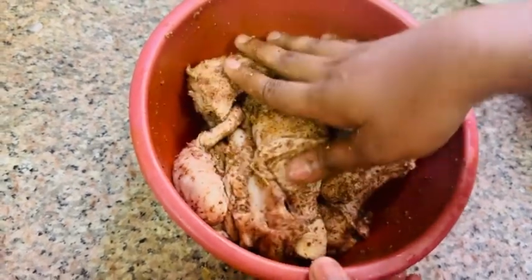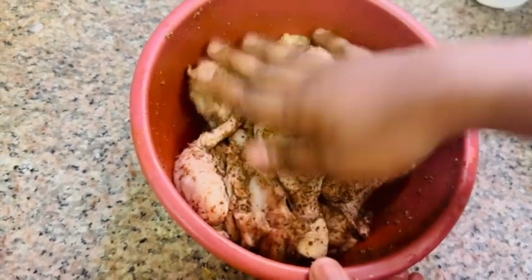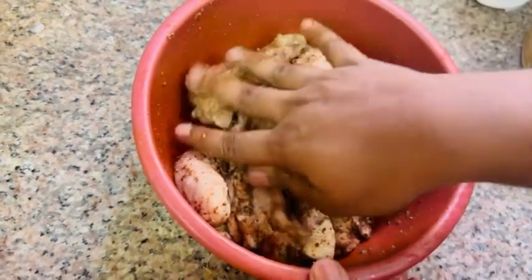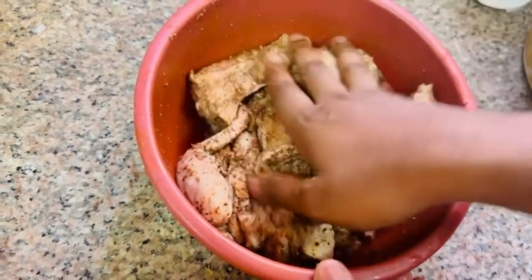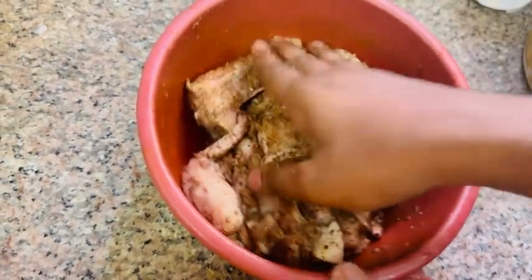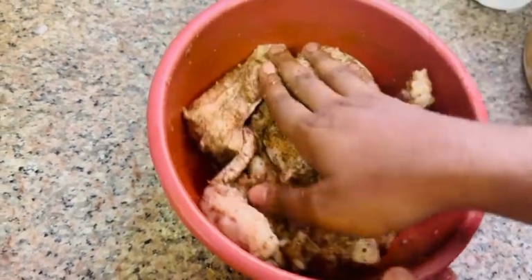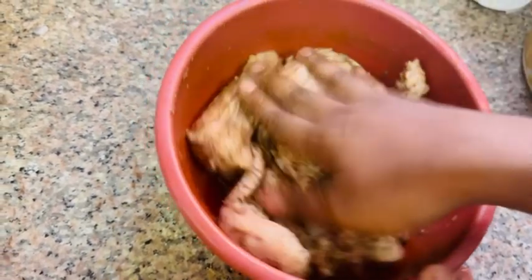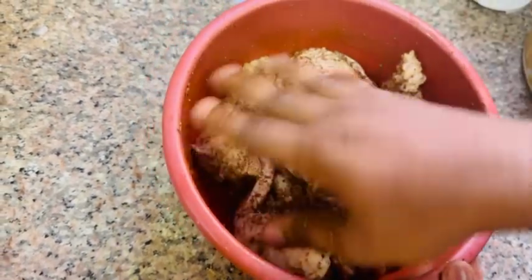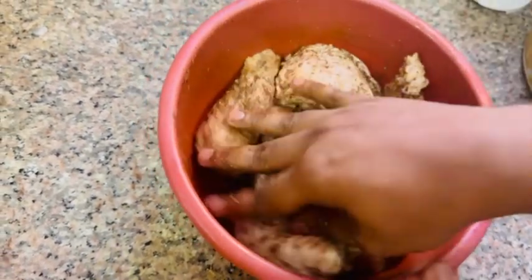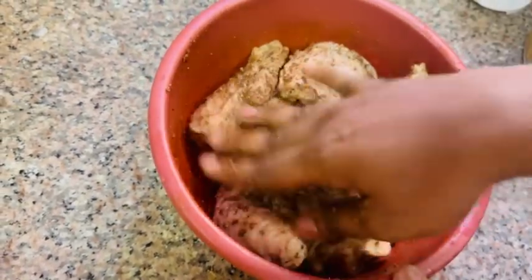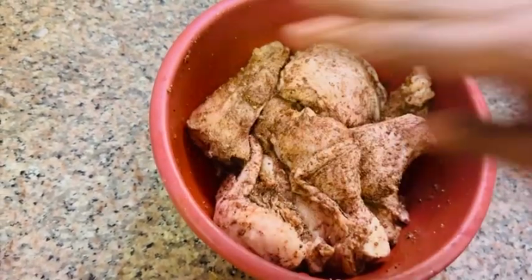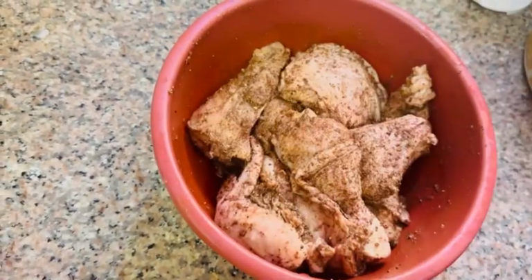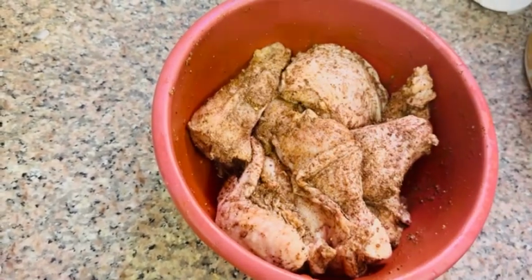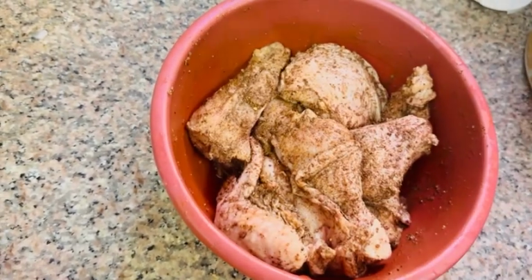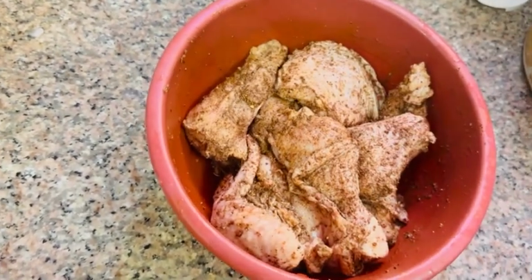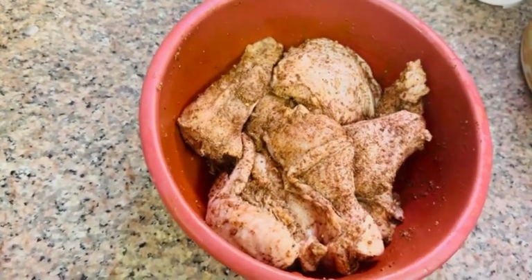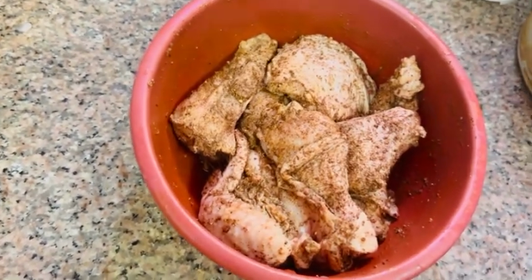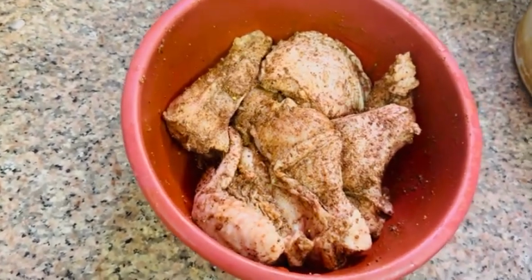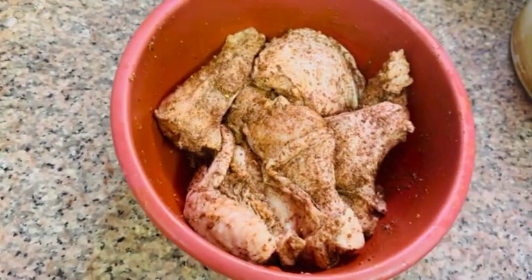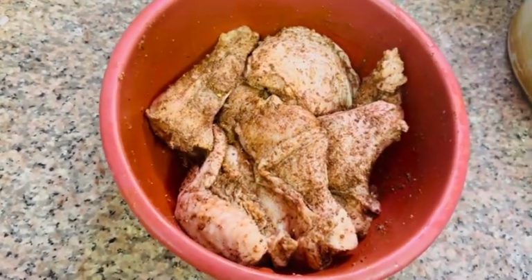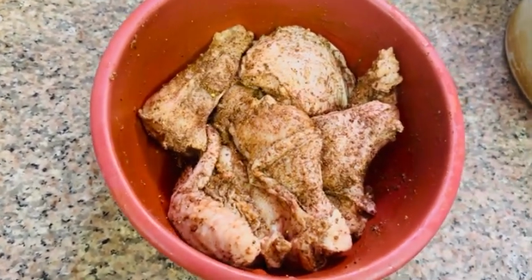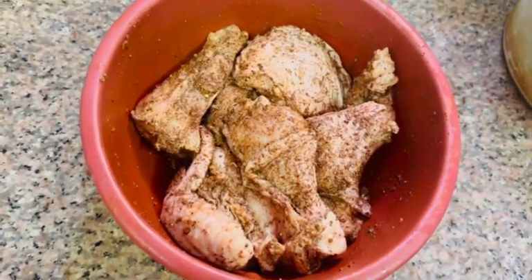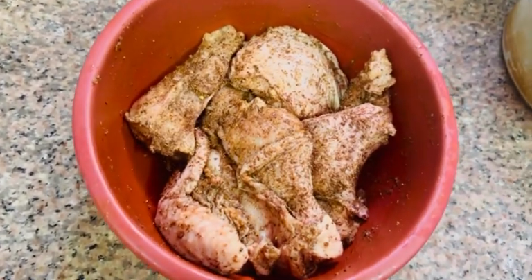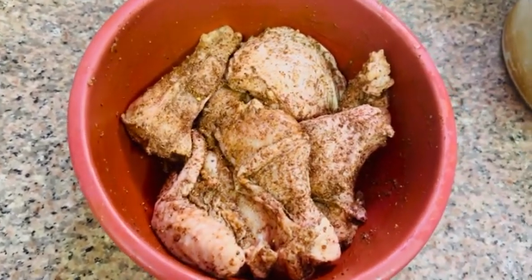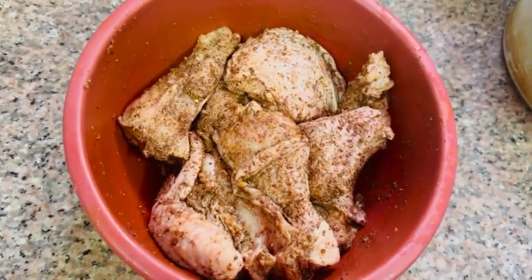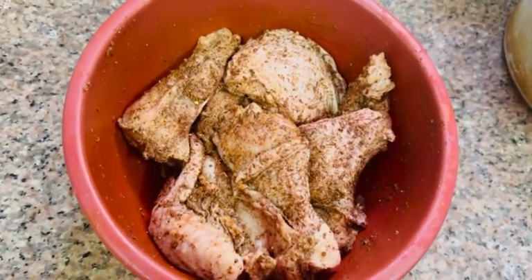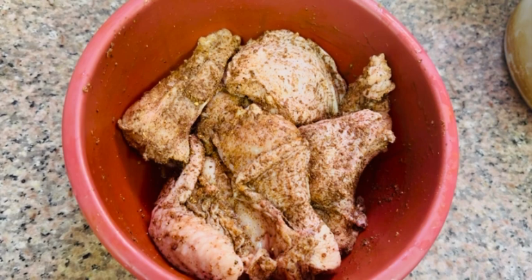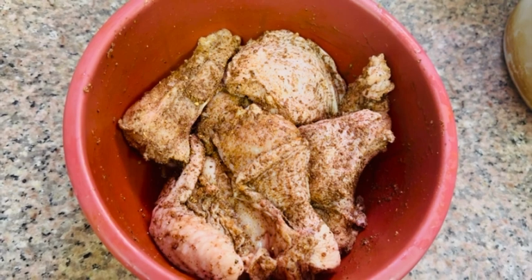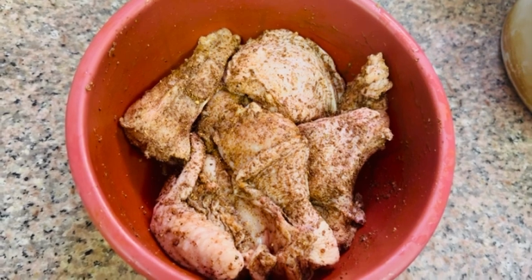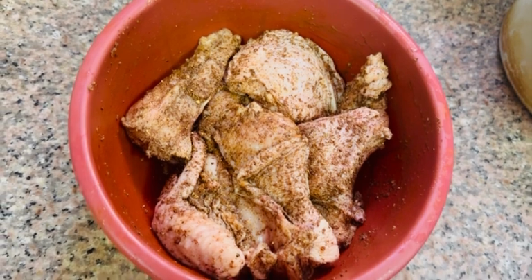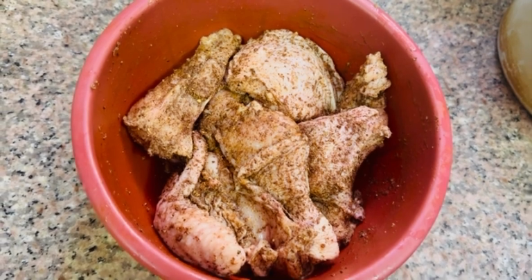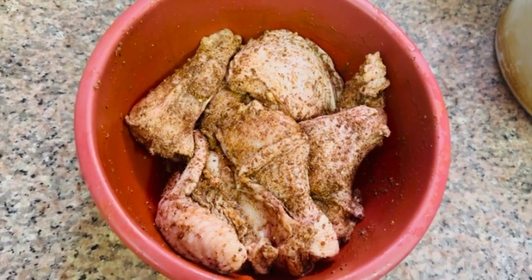We will add the chicken with the main masala. We will add the chicken with the marinade.